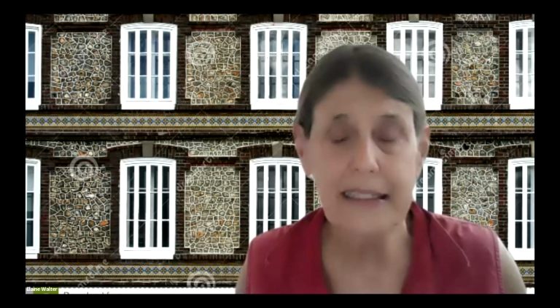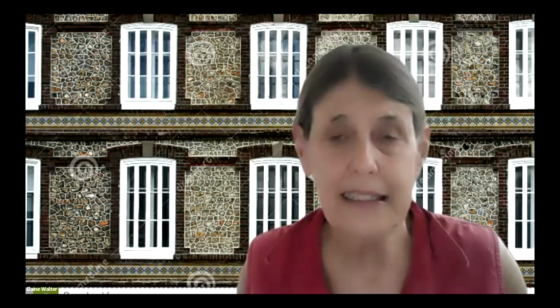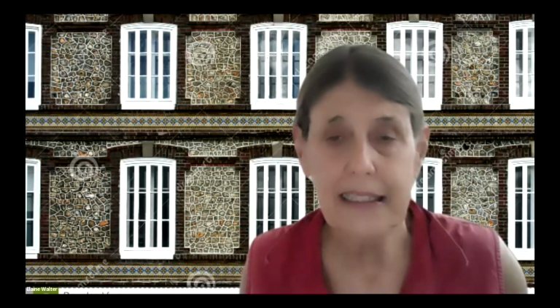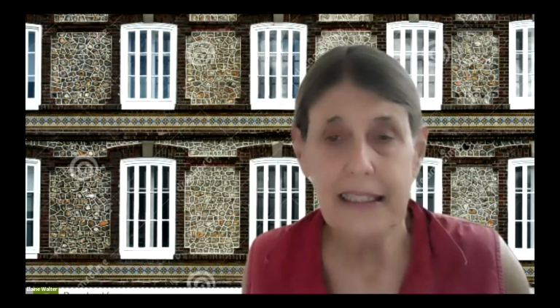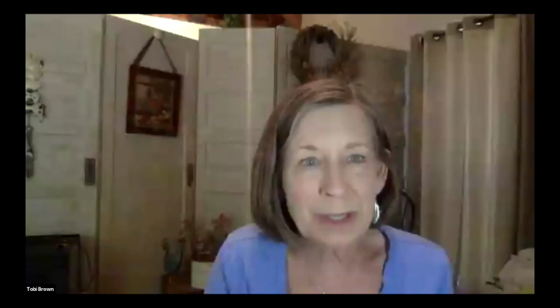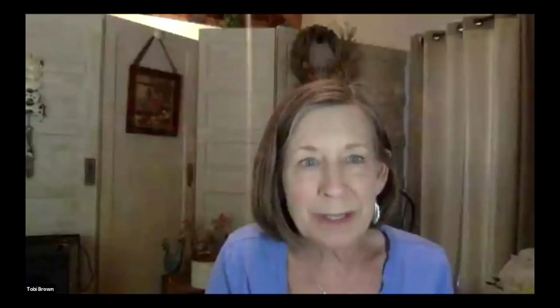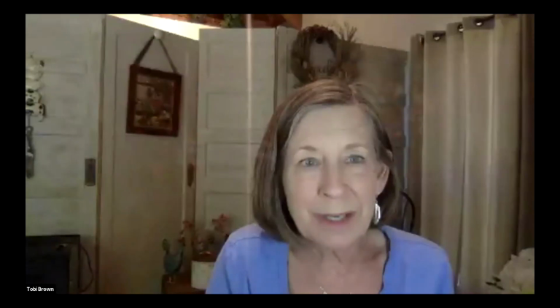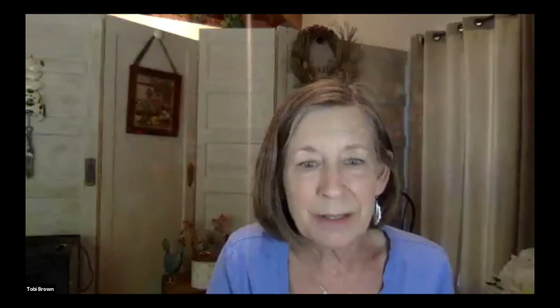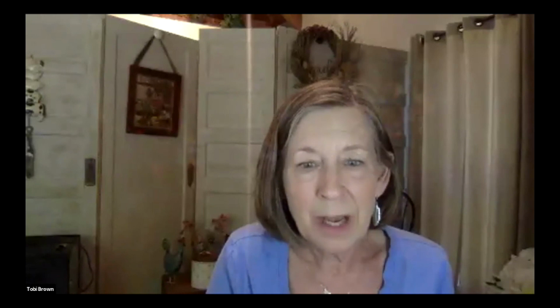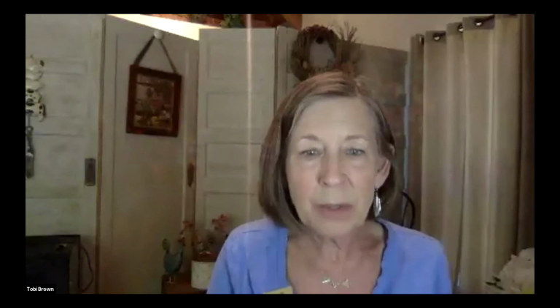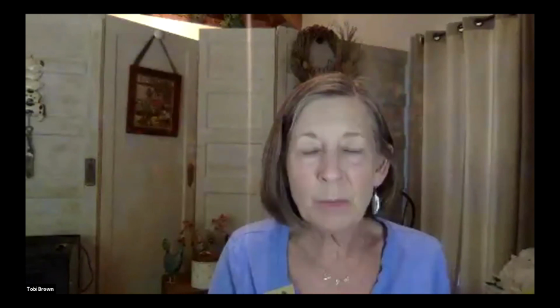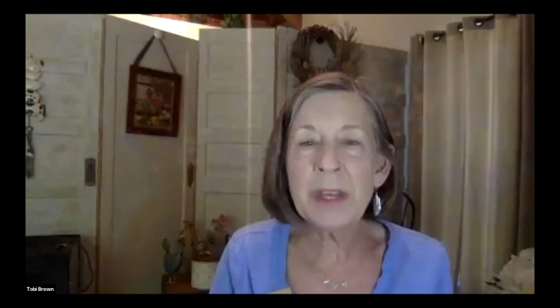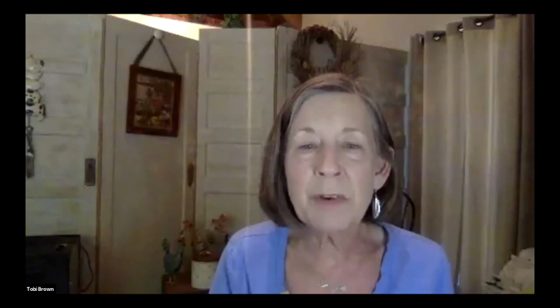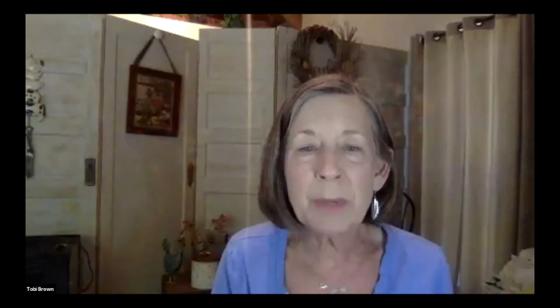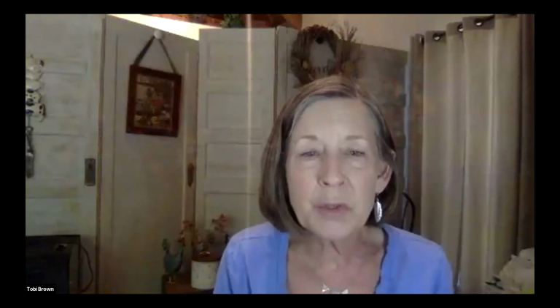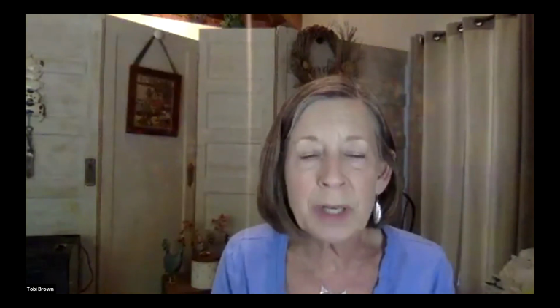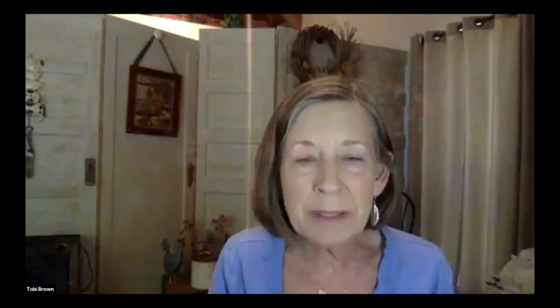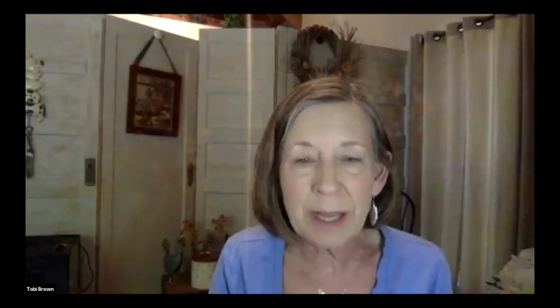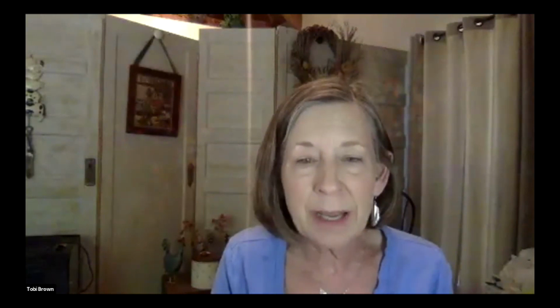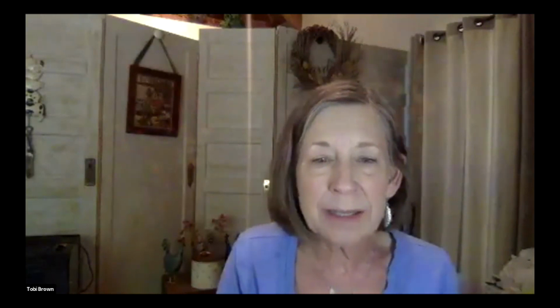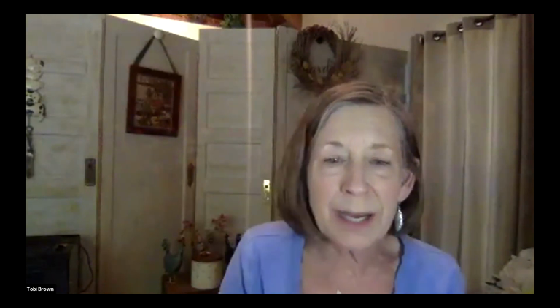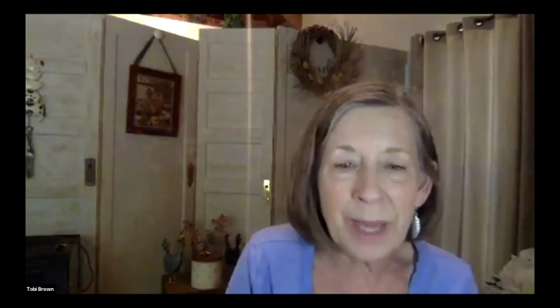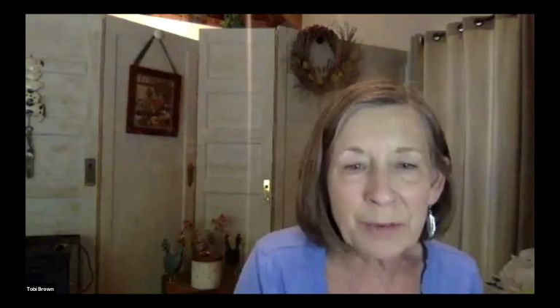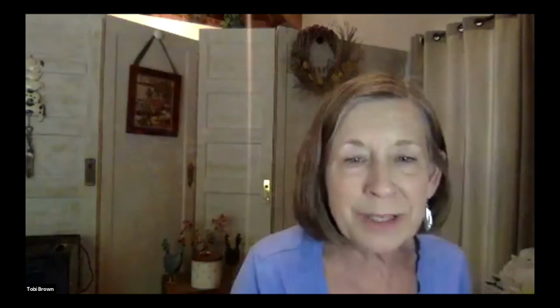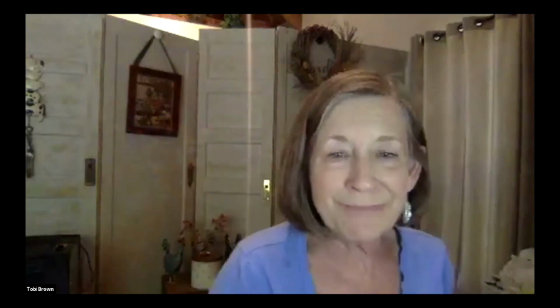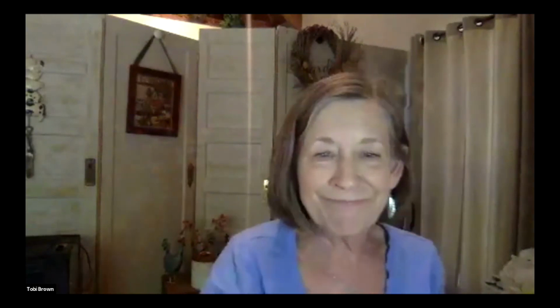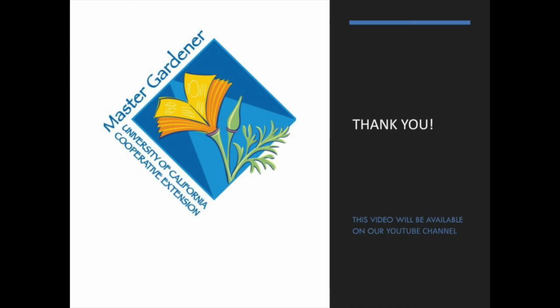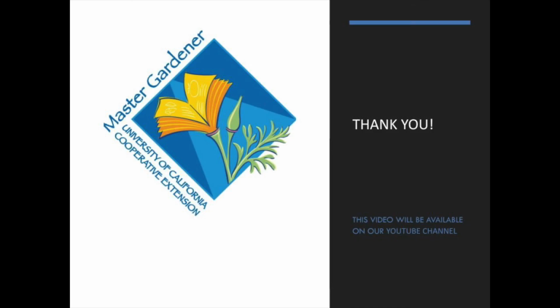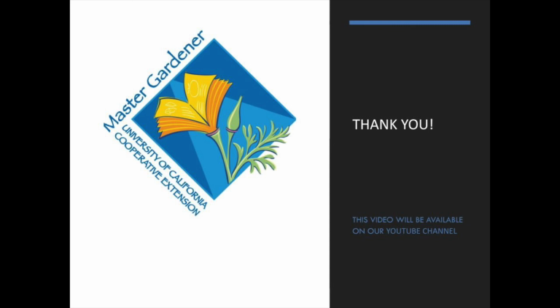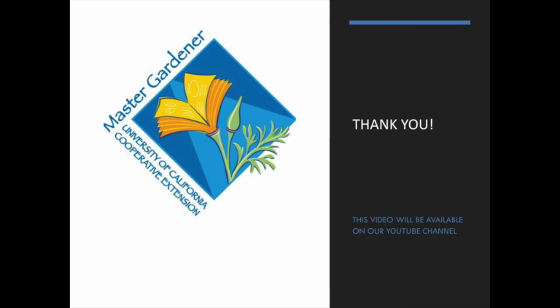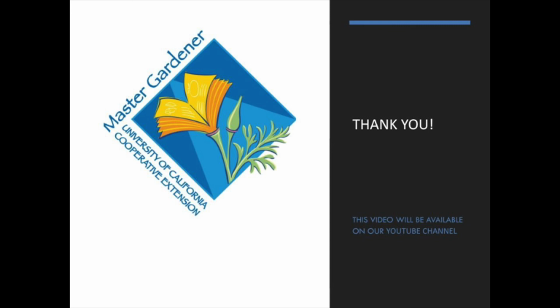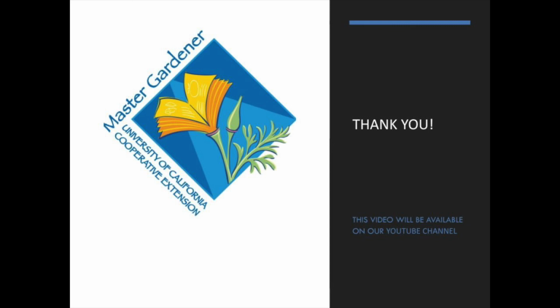Thank you very much for joining us. We really appreciate everybody sticking through. If you haven't checked our Master Gardener website for all the resources on water-wise gardening, especially for vegetables, there is so much valuable information available there. Have a great day!